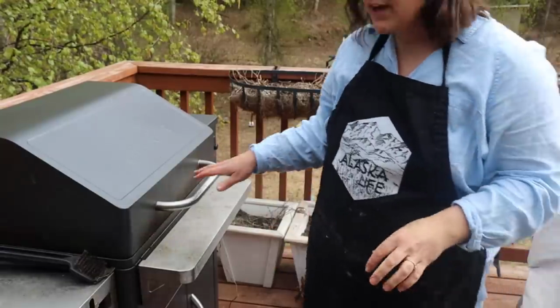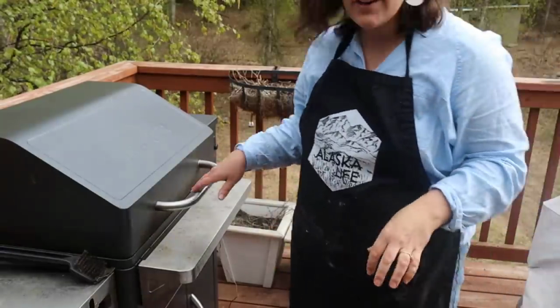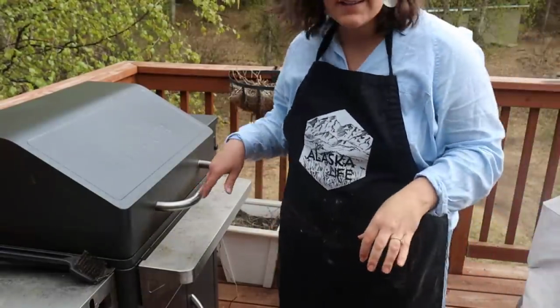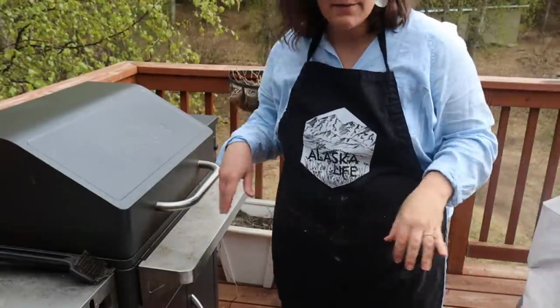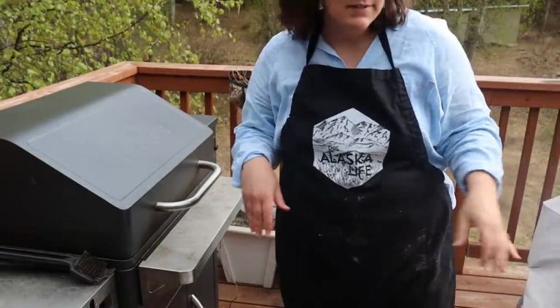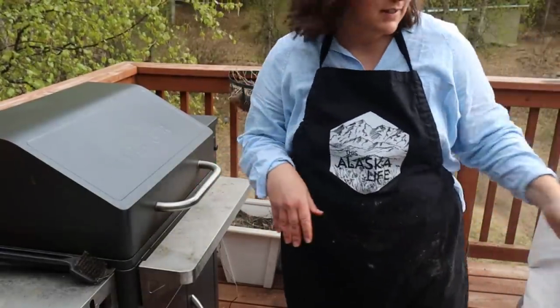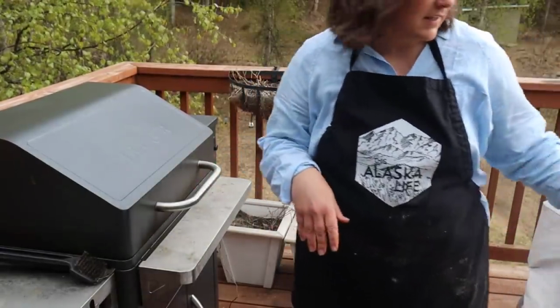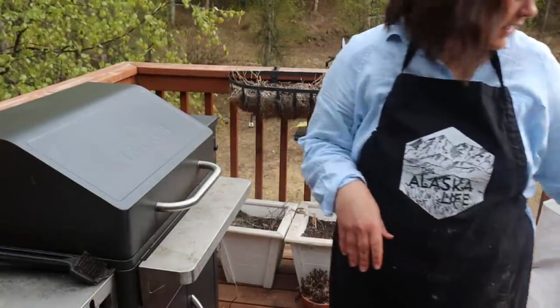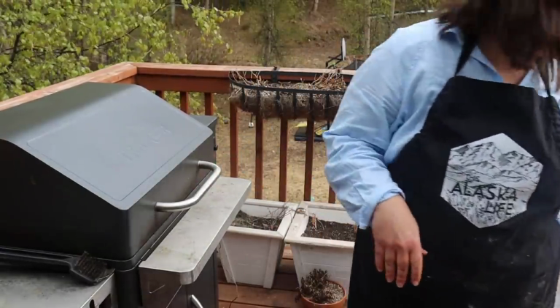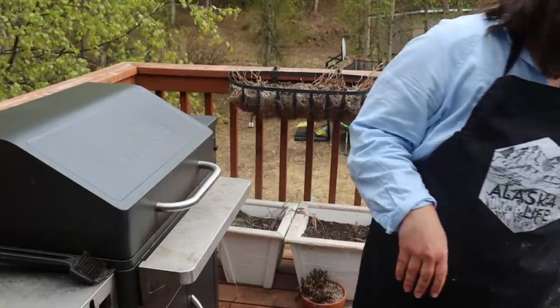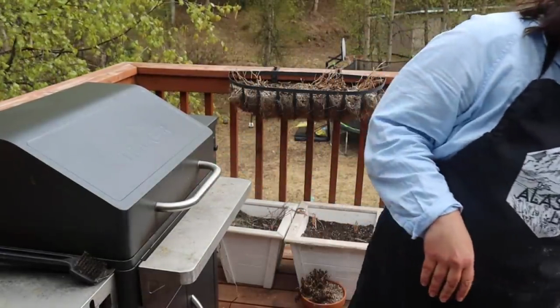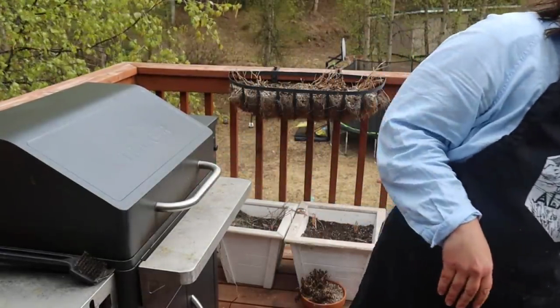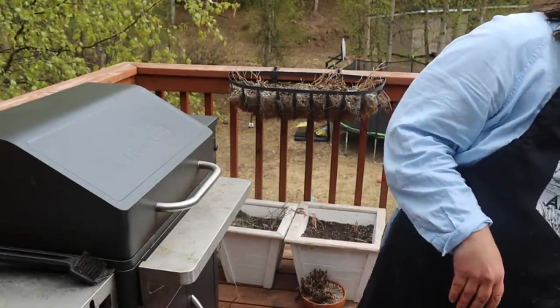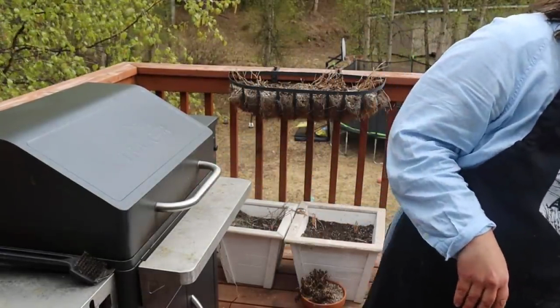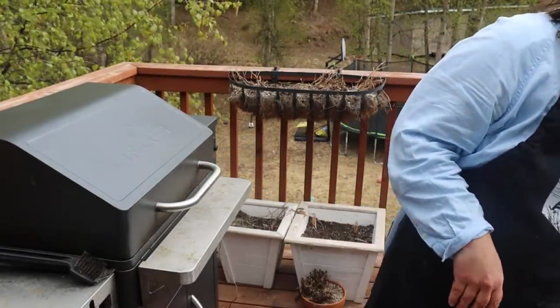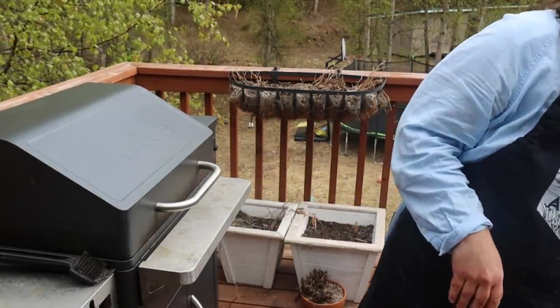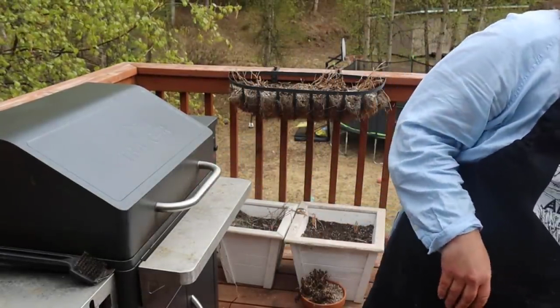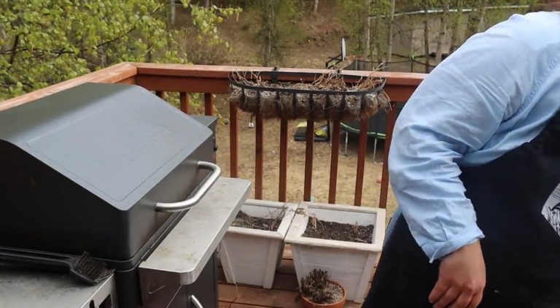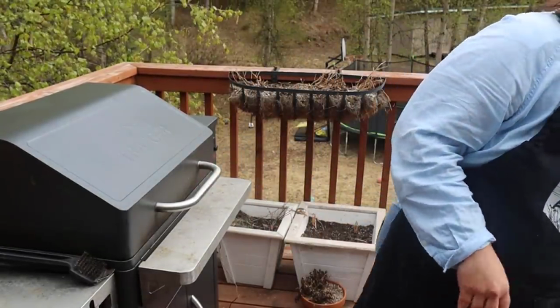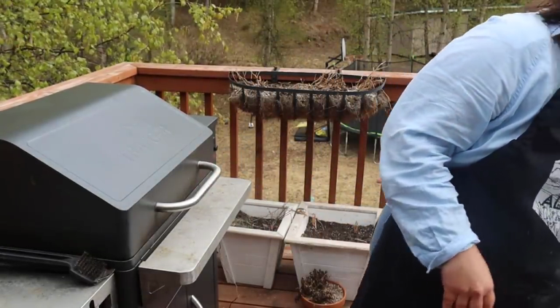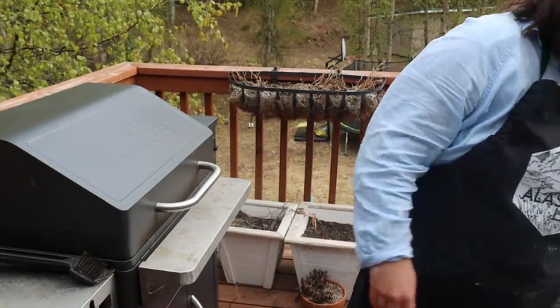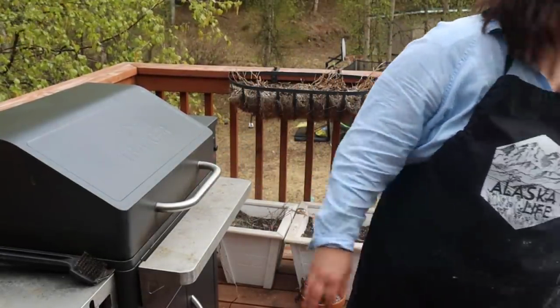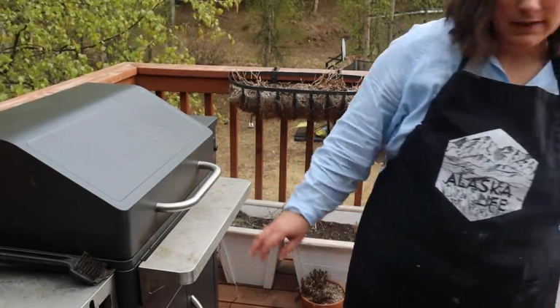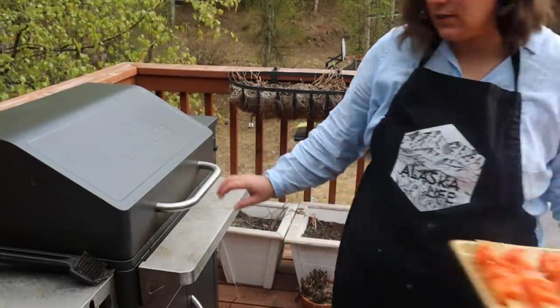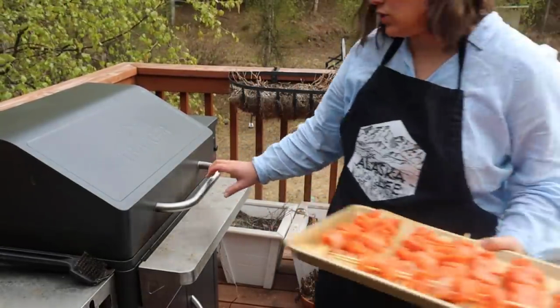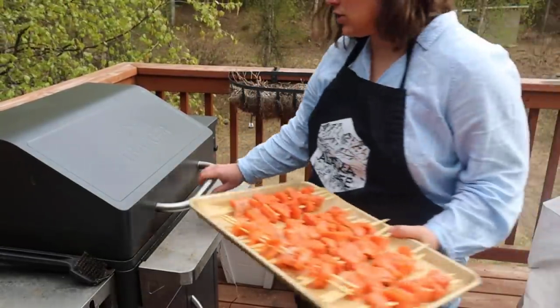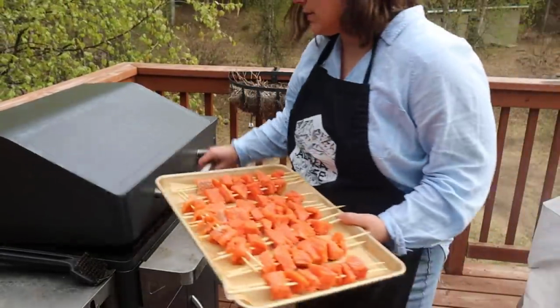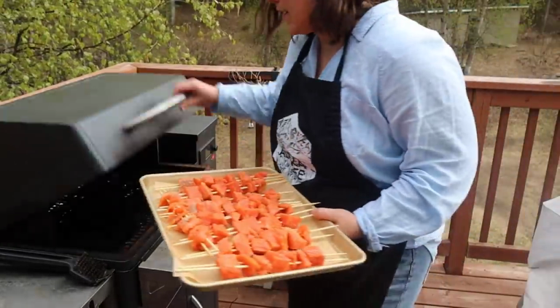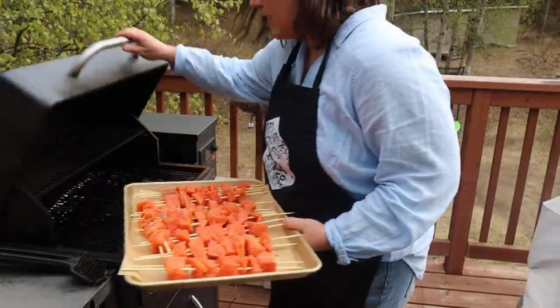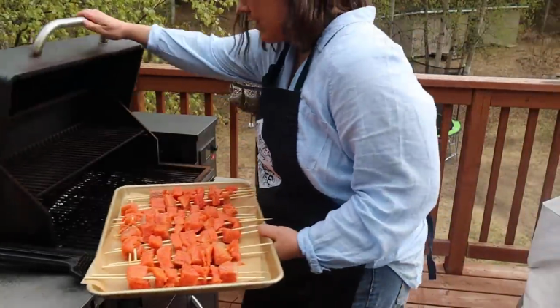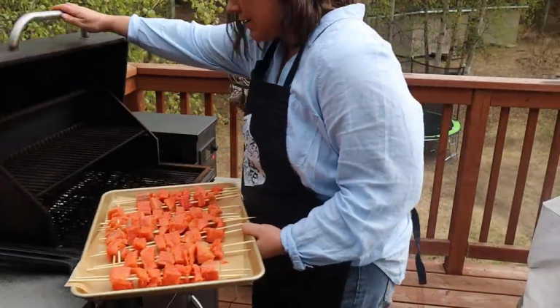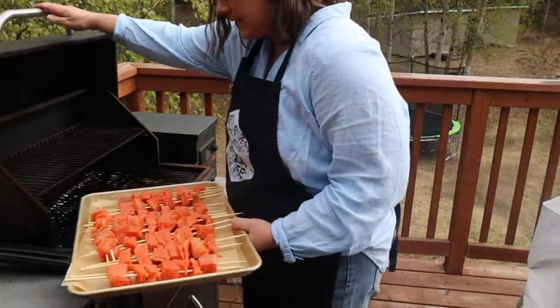The Traeger is up to heat now — I'm going to add these shish kebabs.